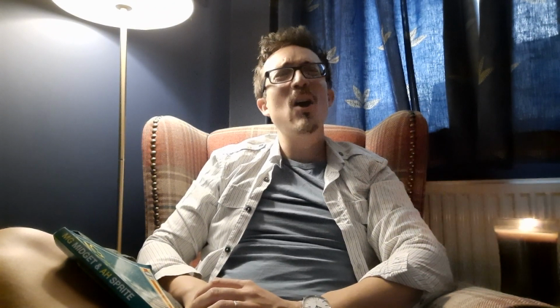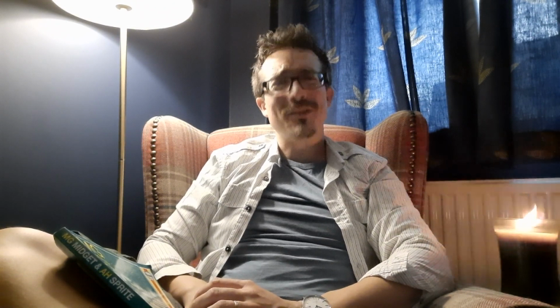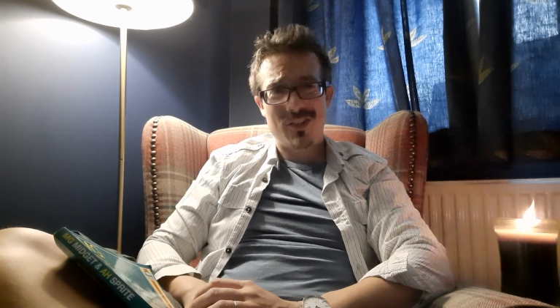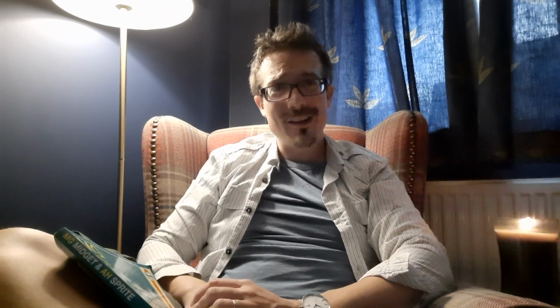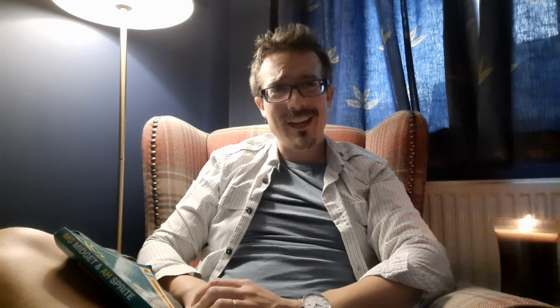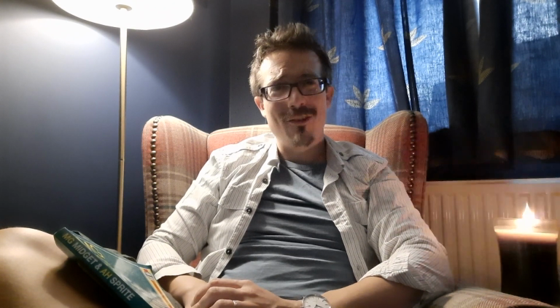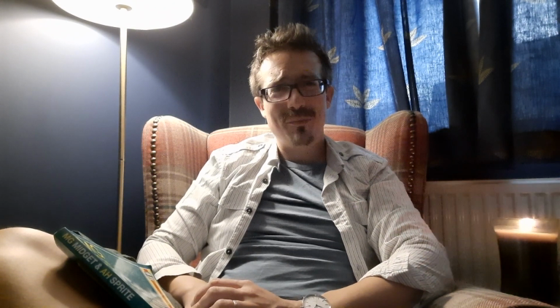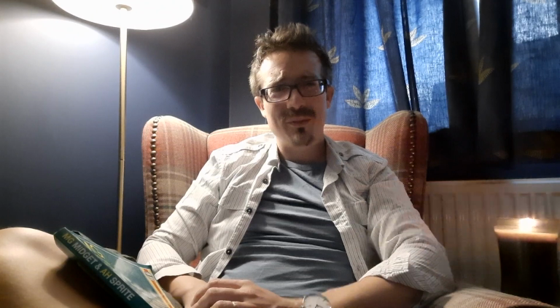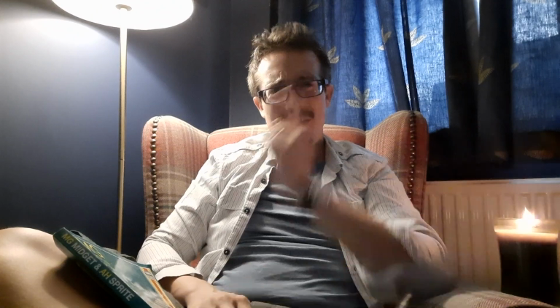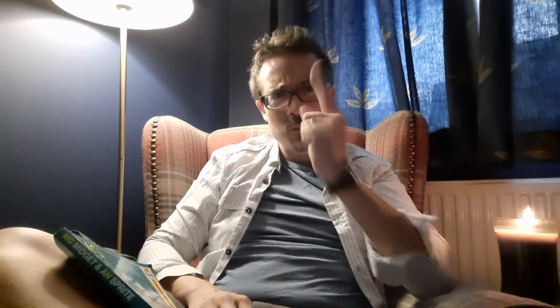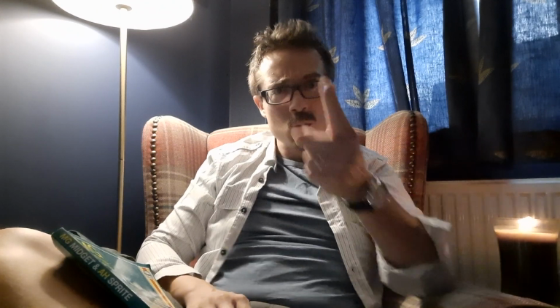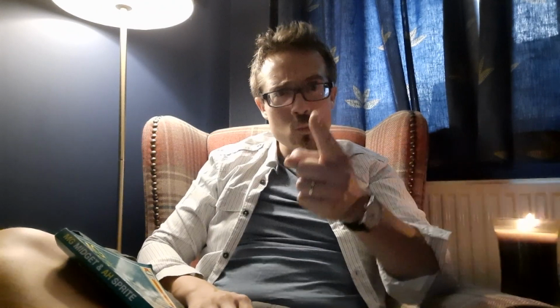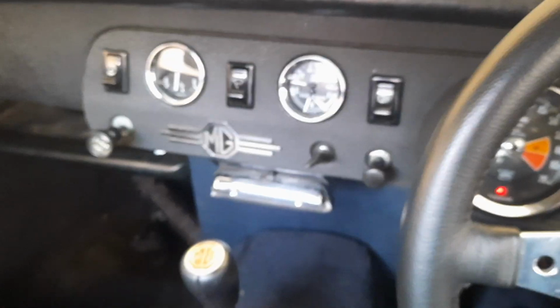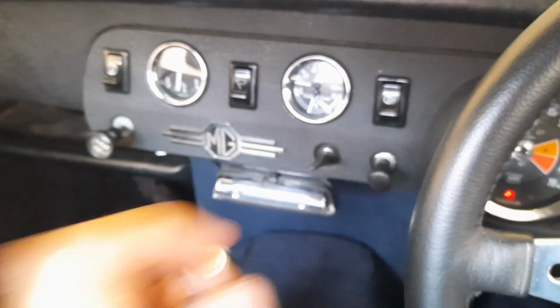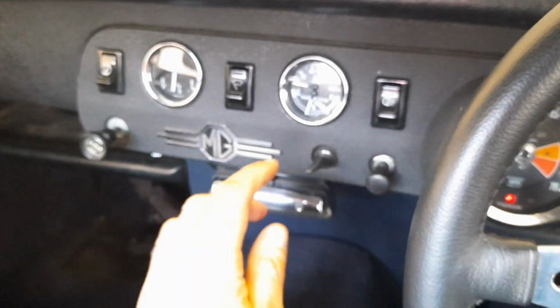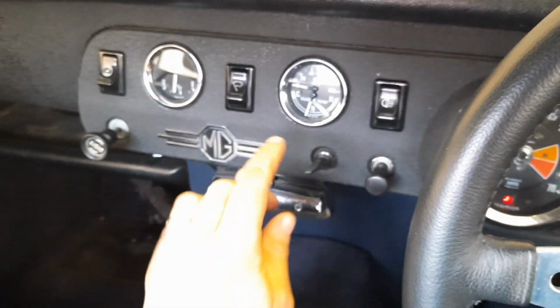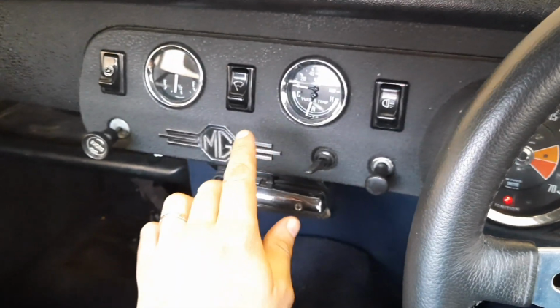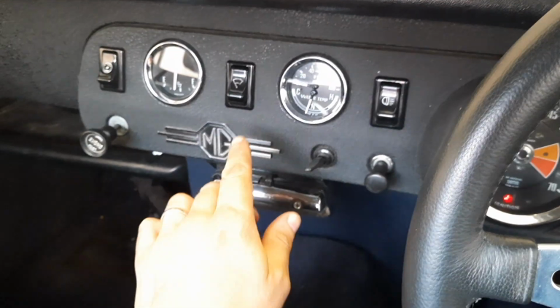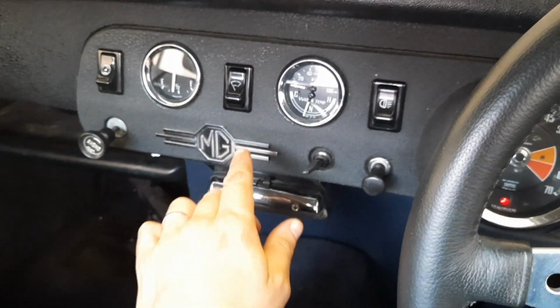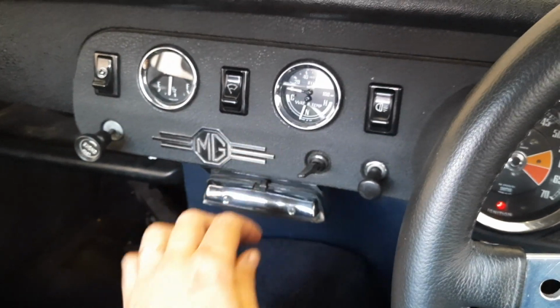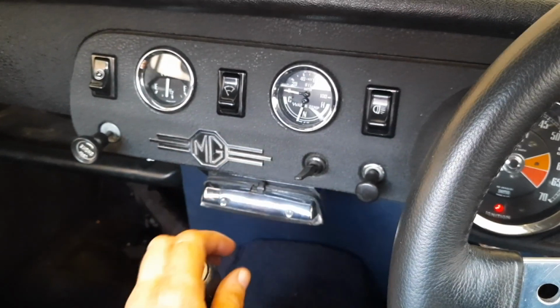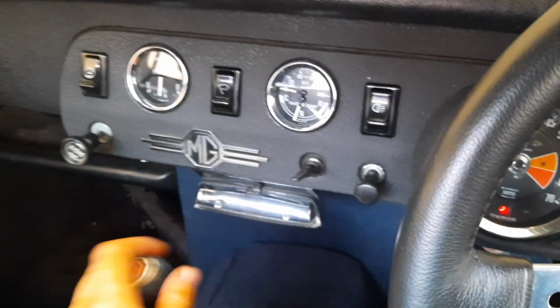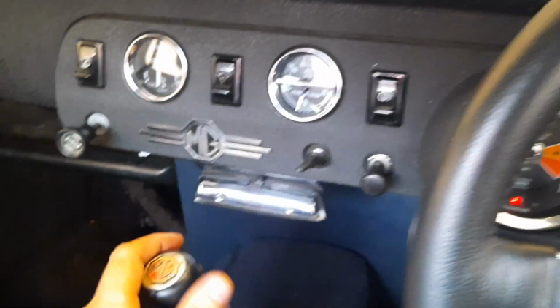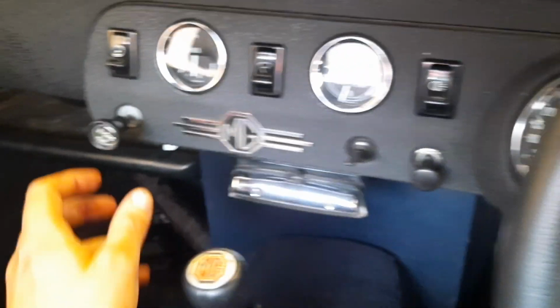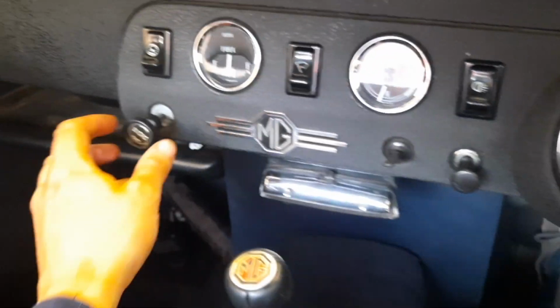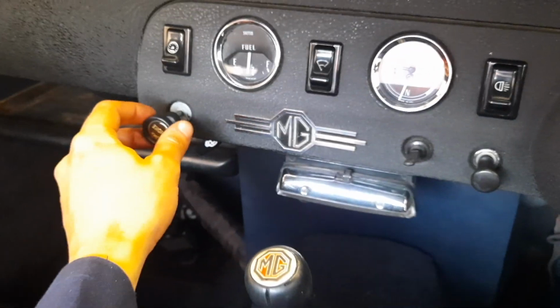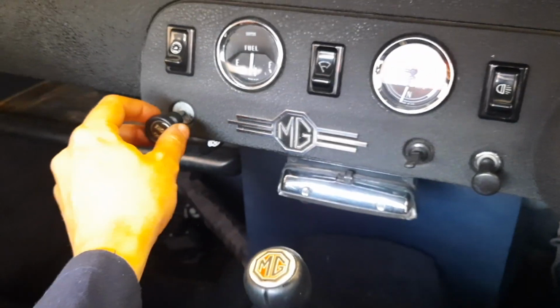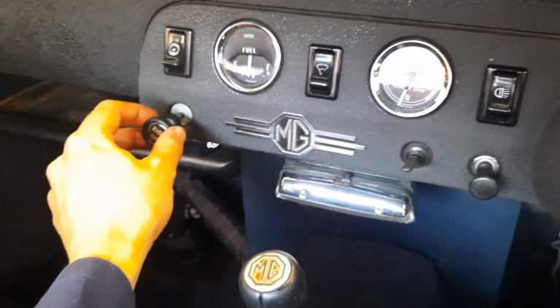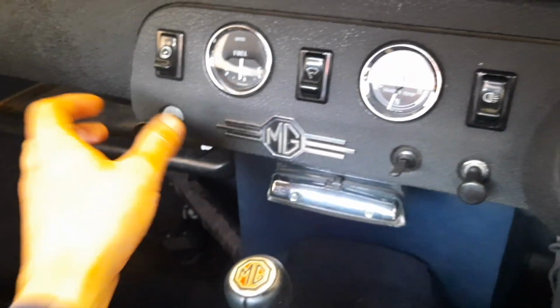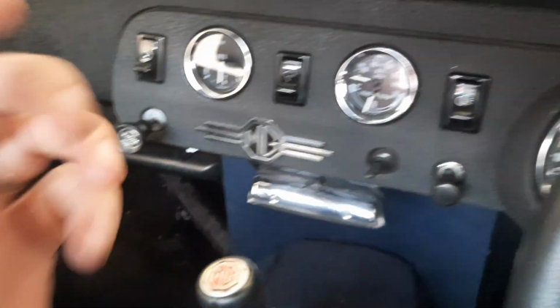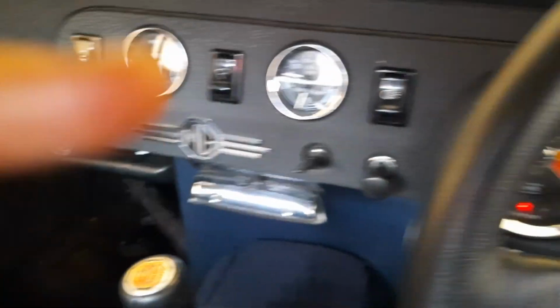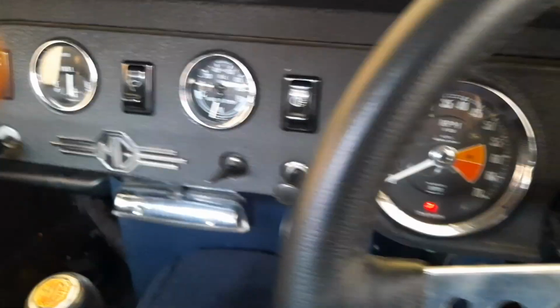With the final tweaks done, it was time to have a go at starting her up. Here we are on the interior.